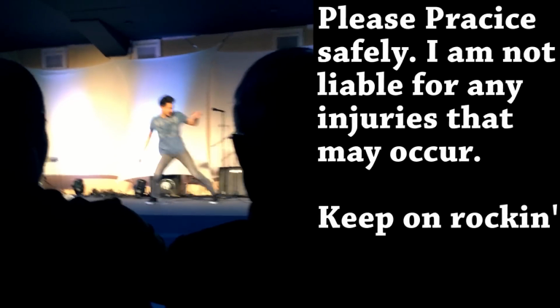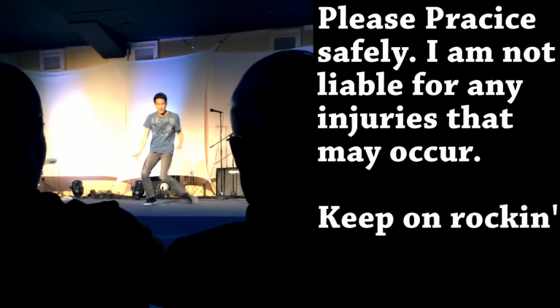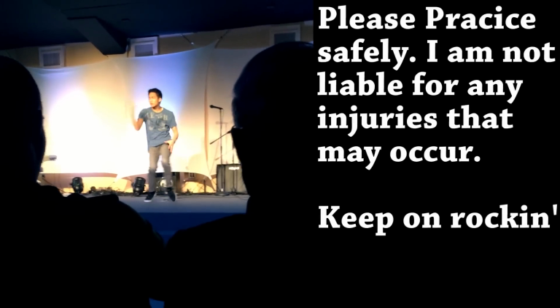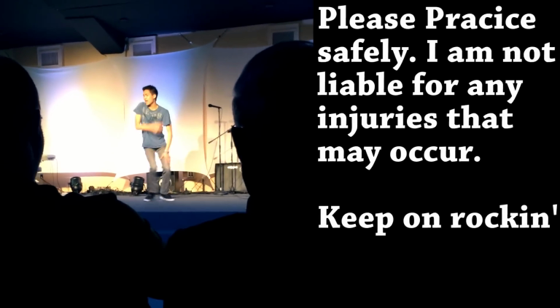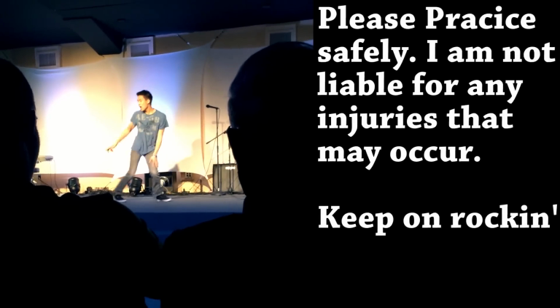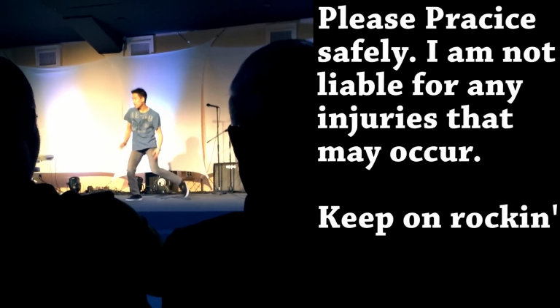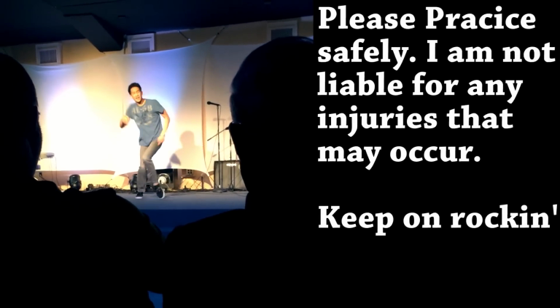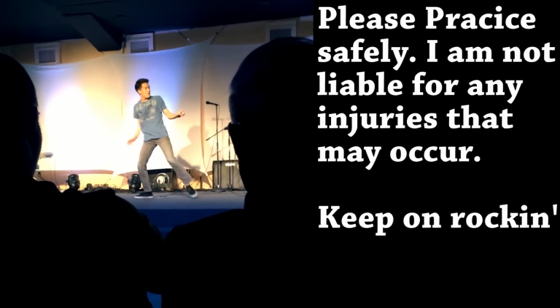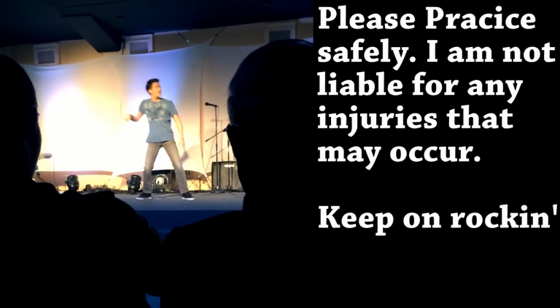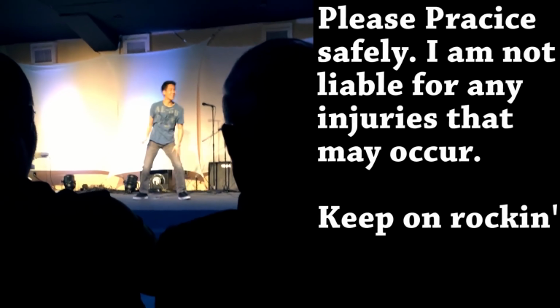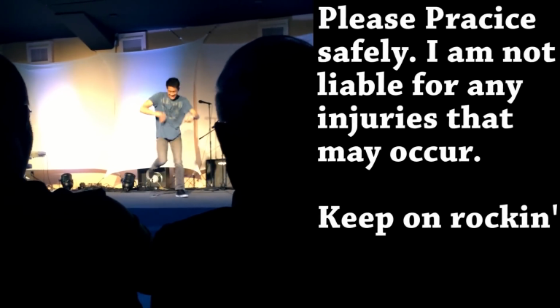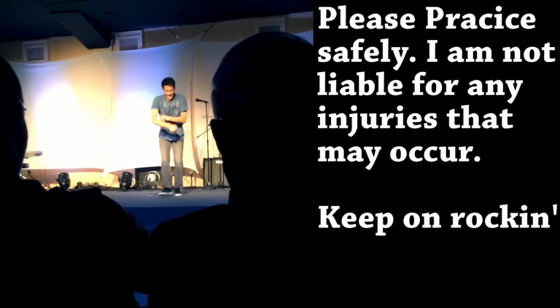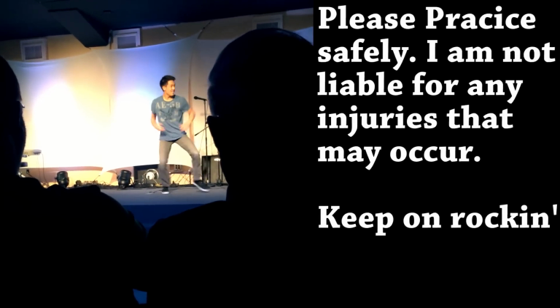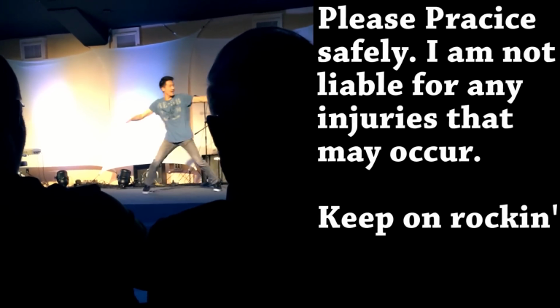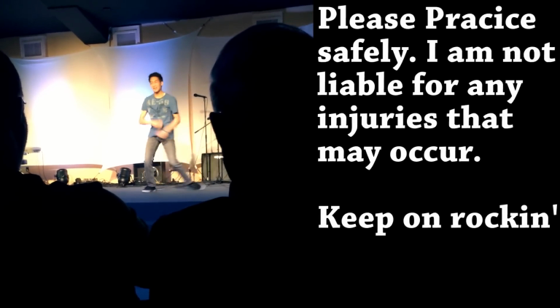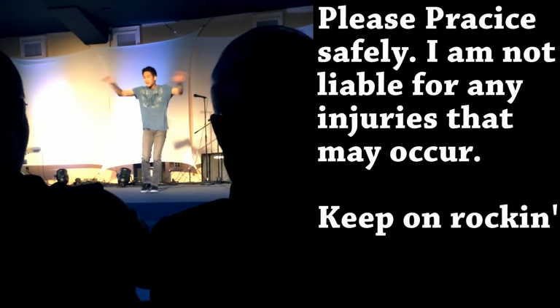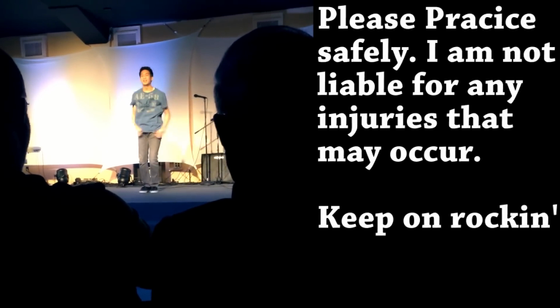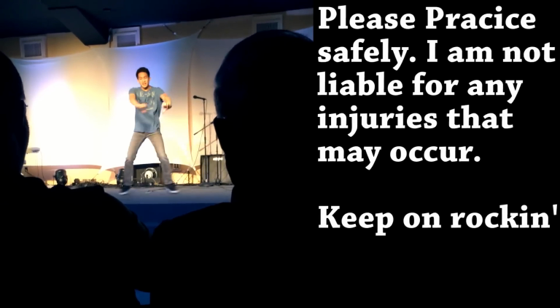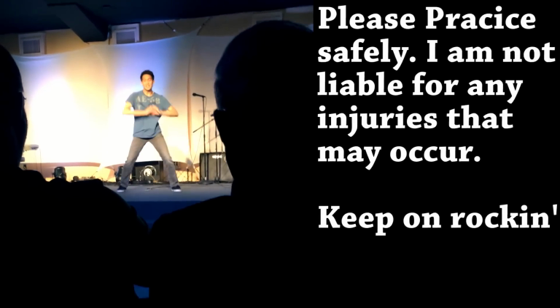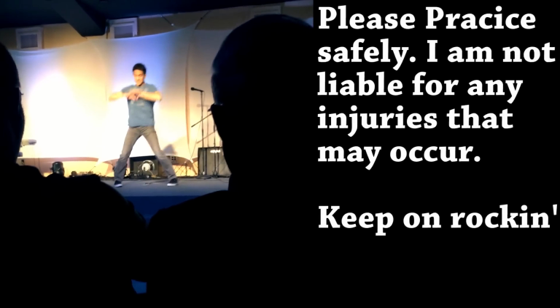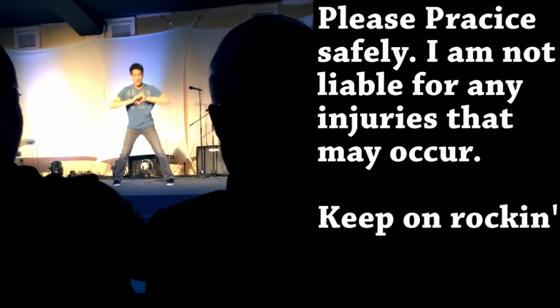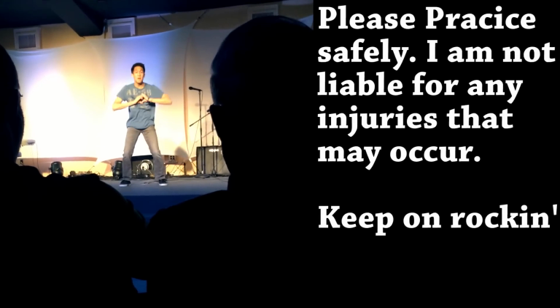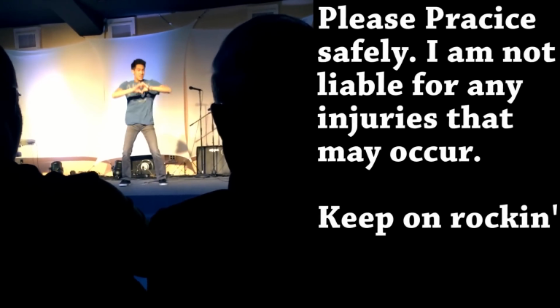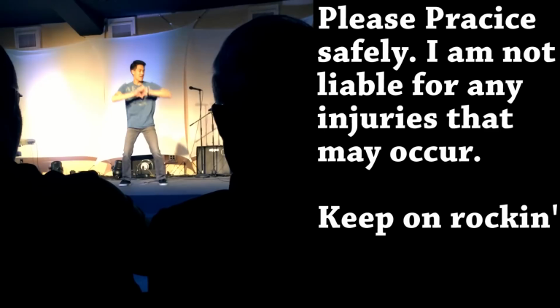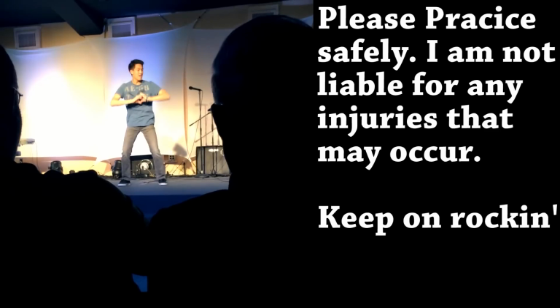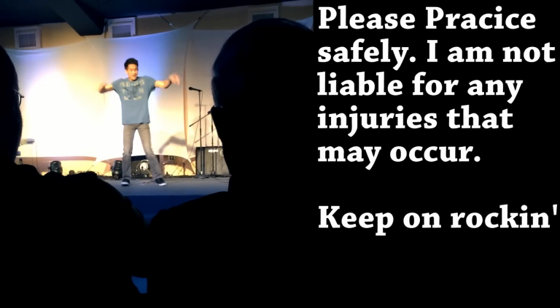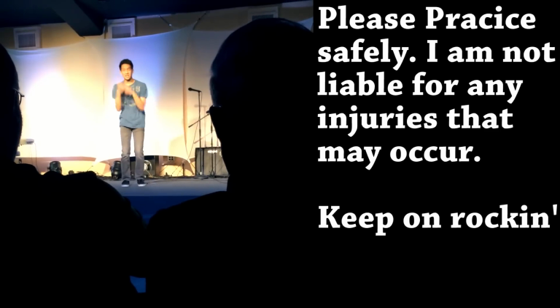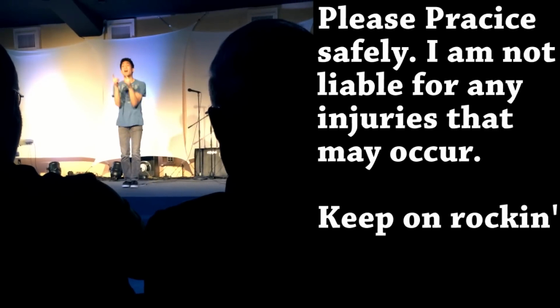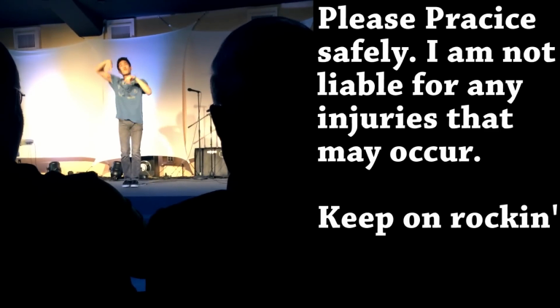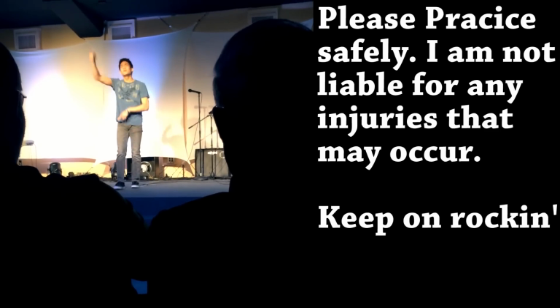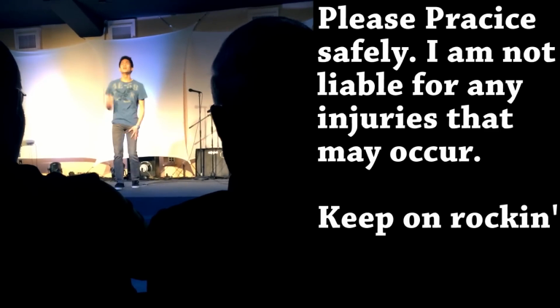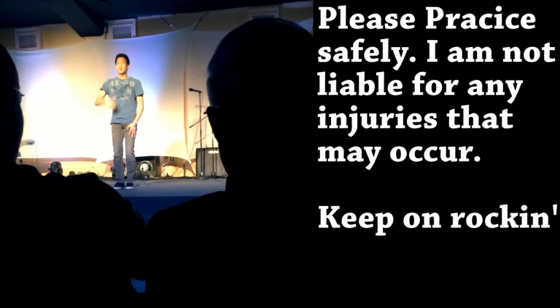Quick disclaimer: I'm not responsible for any injuries that may occur, so please practice in a safe environment. Getting hurt is no fun. Trust me.